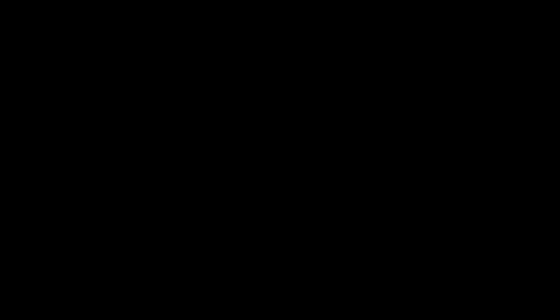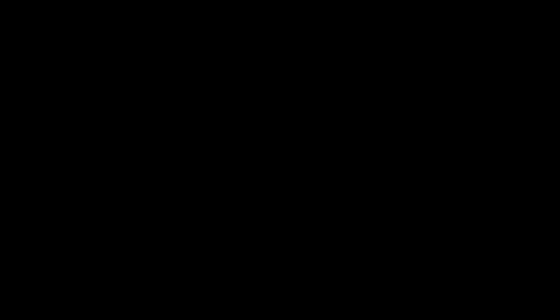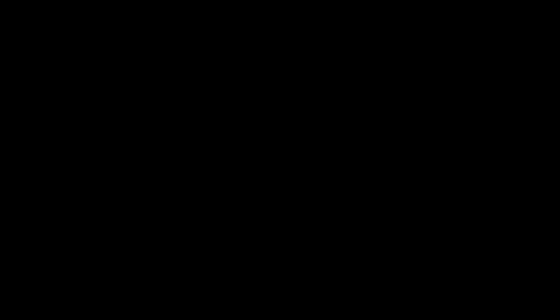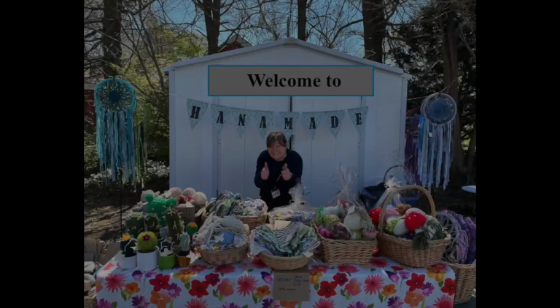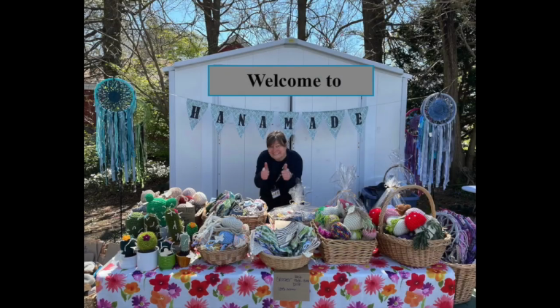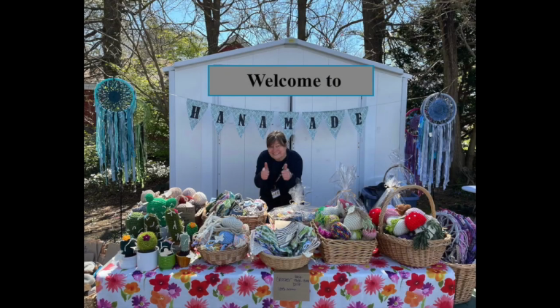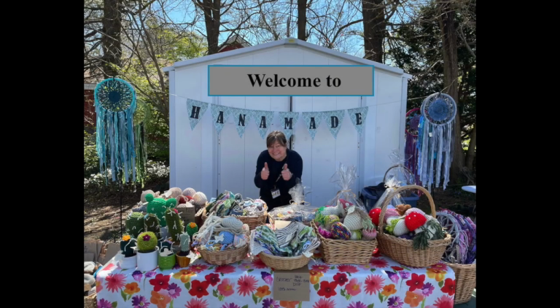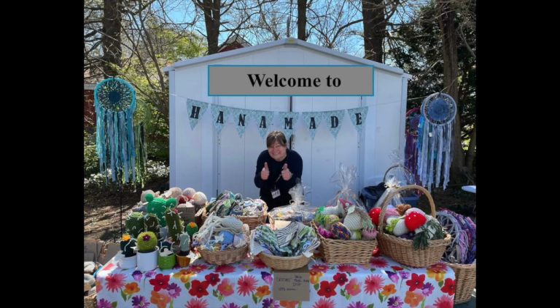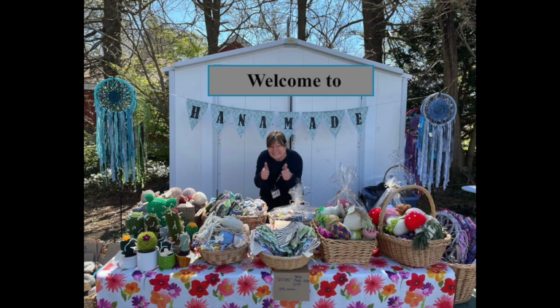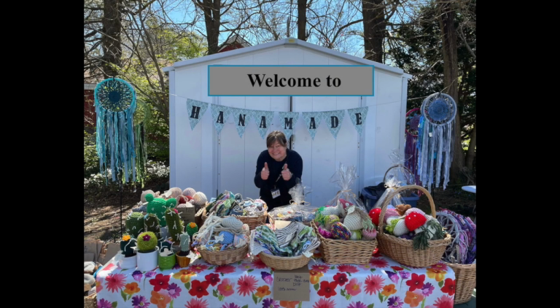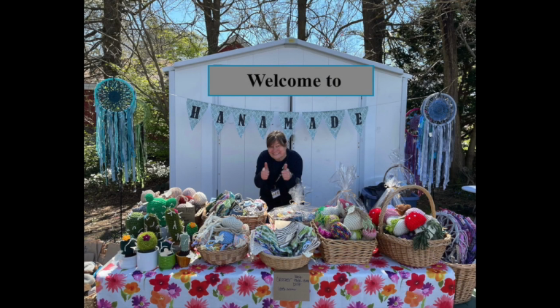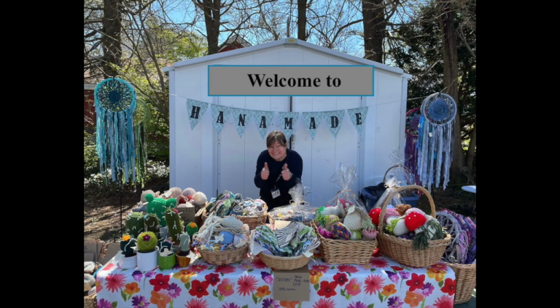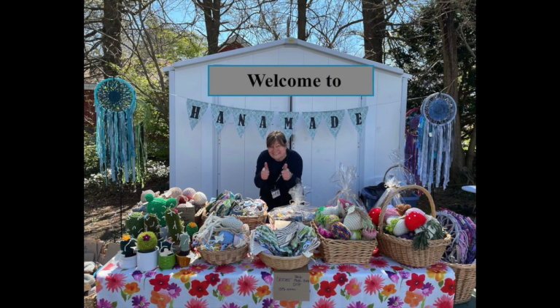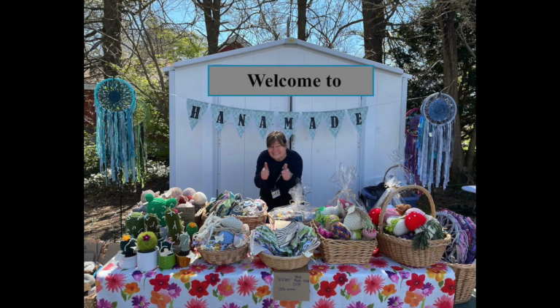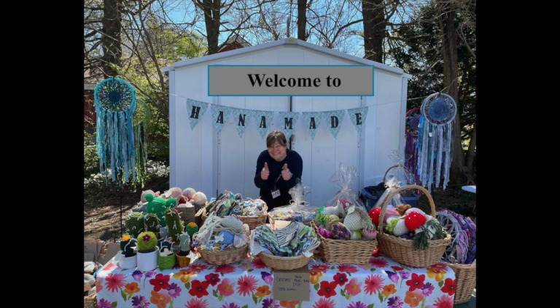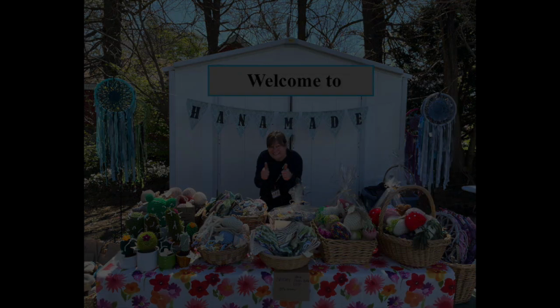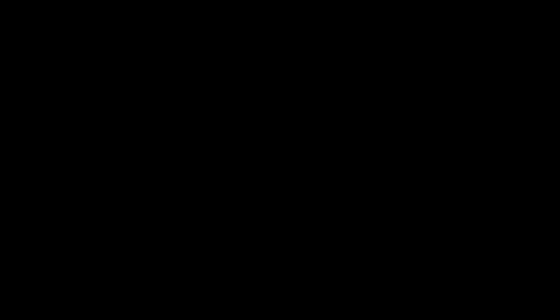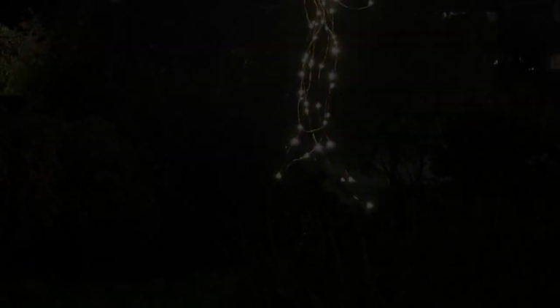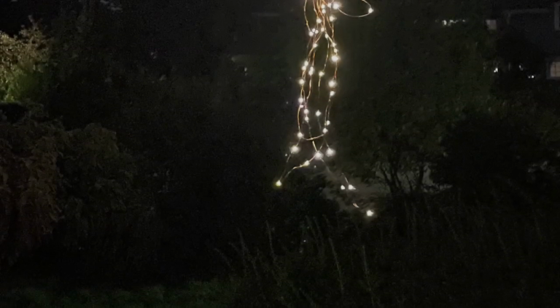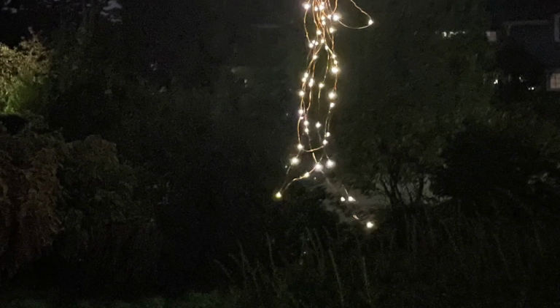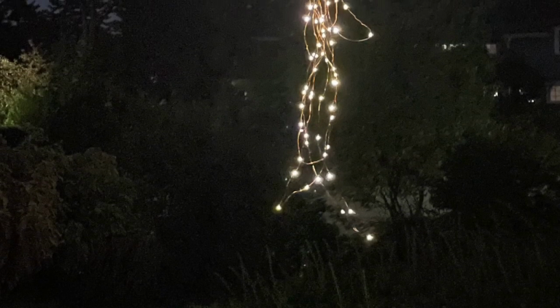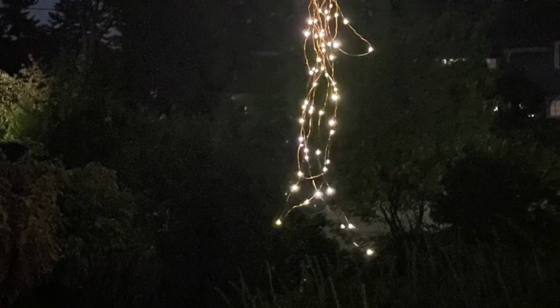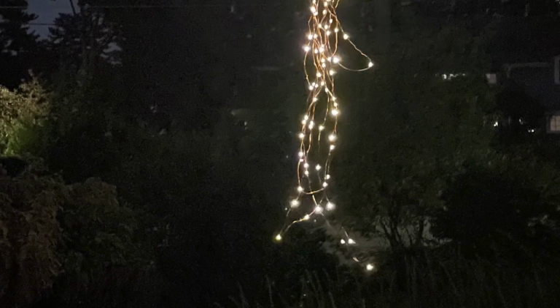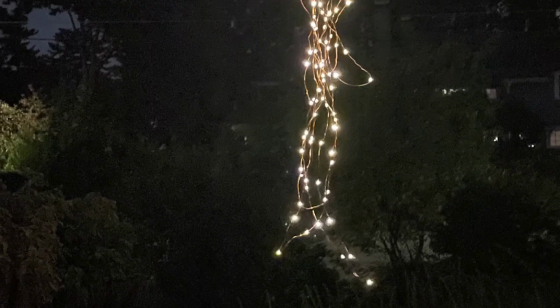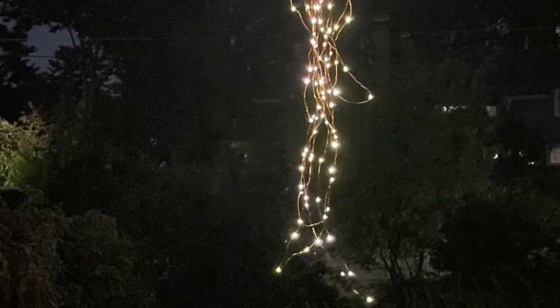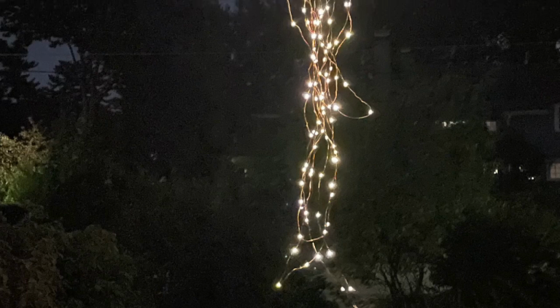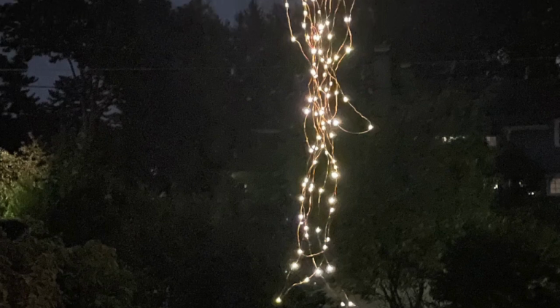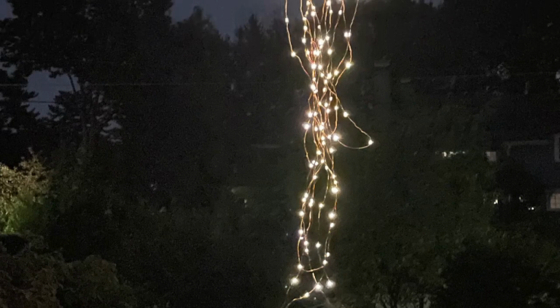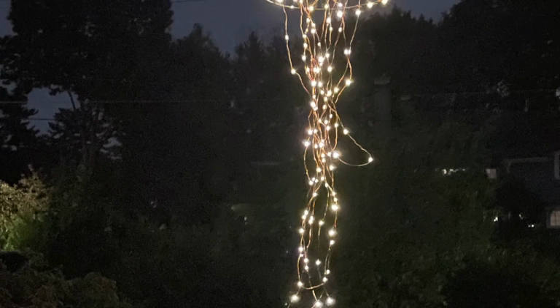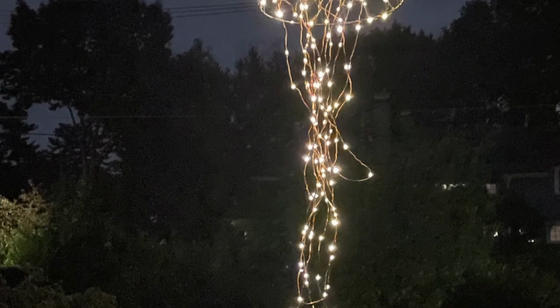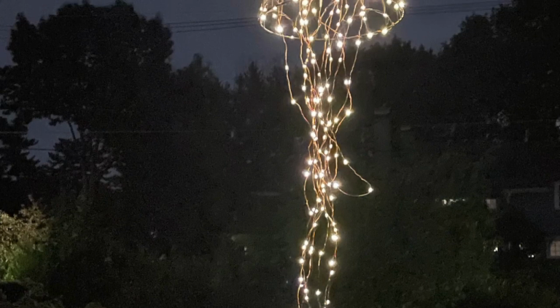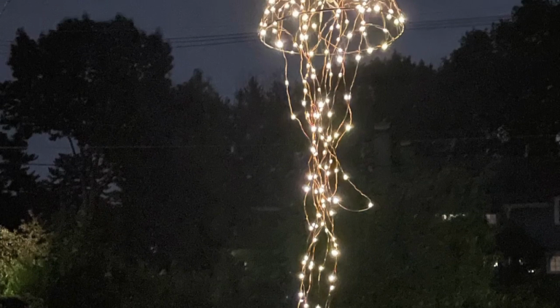Hello and welcome to HannahMade. In this short video I will show you how to make this cool solar lights jellyfish.